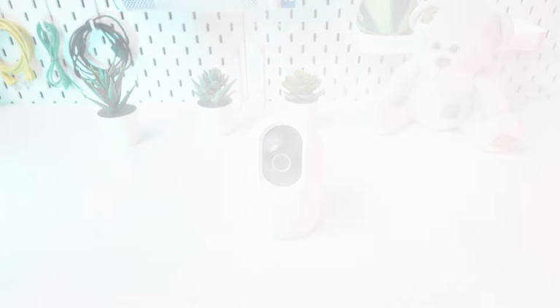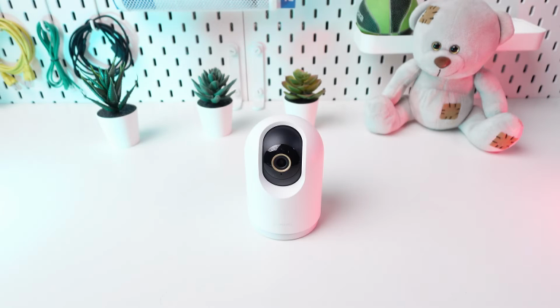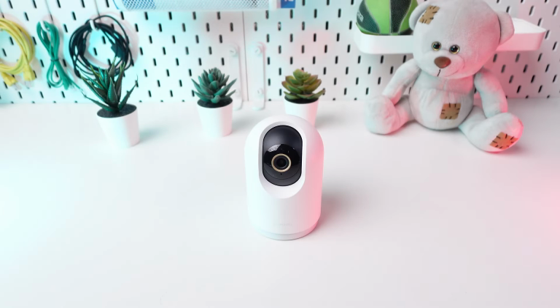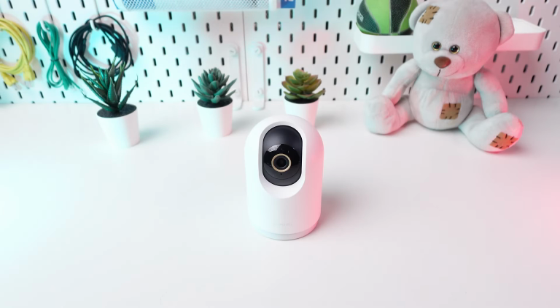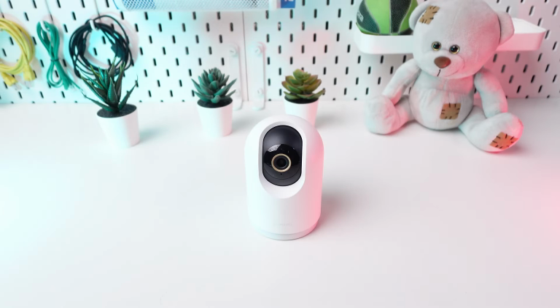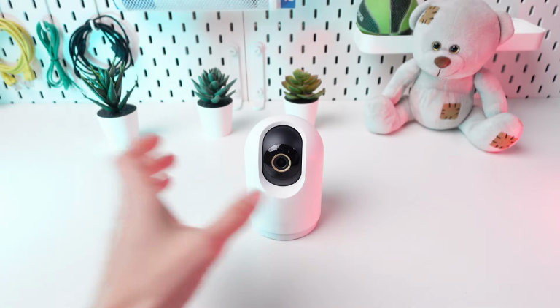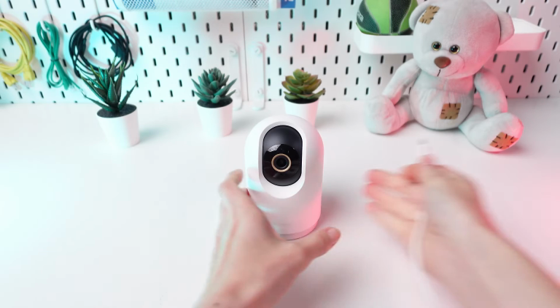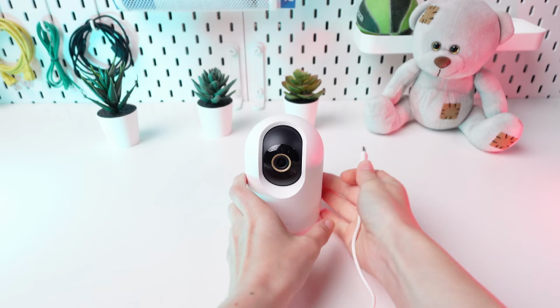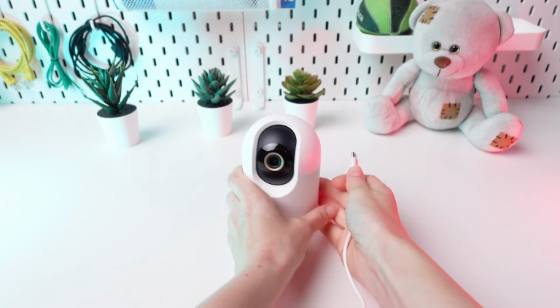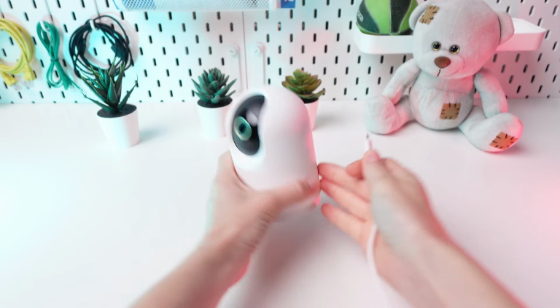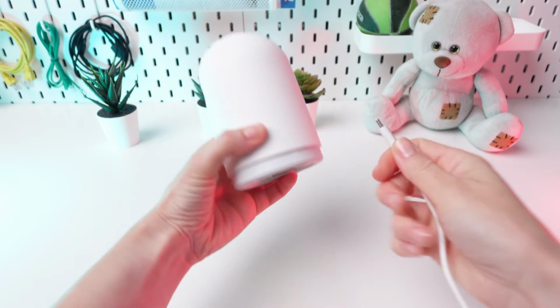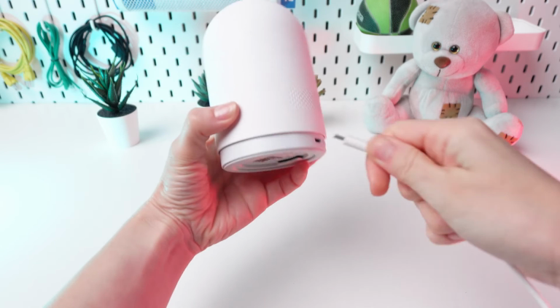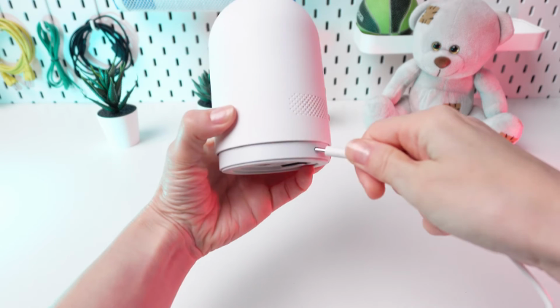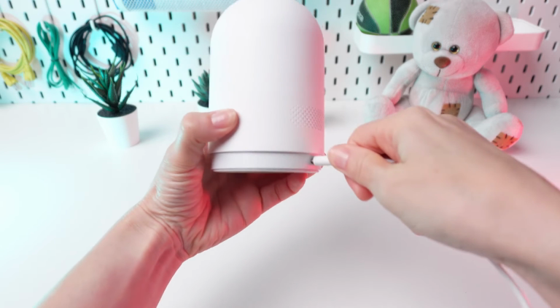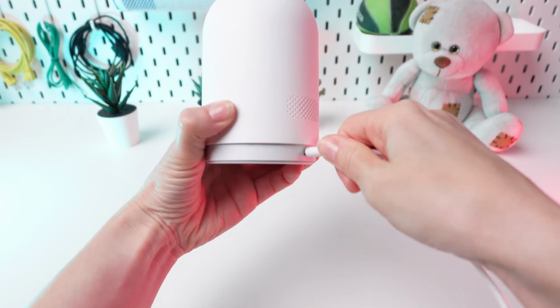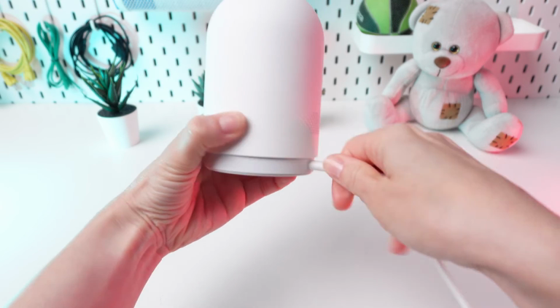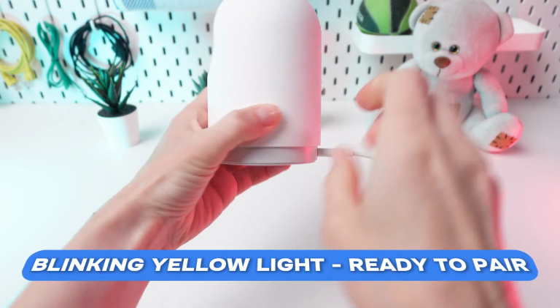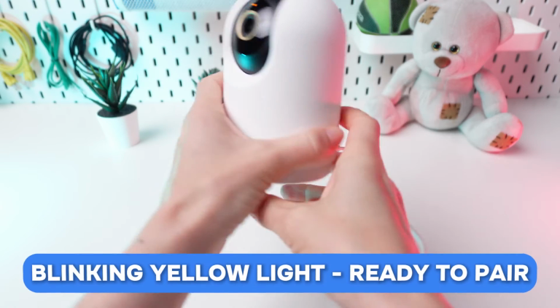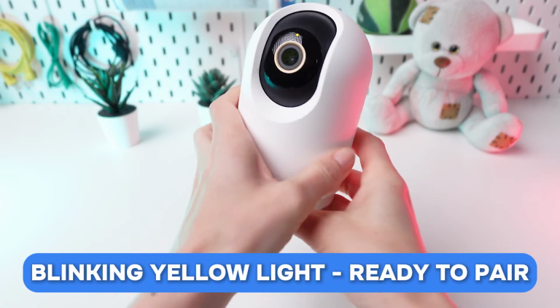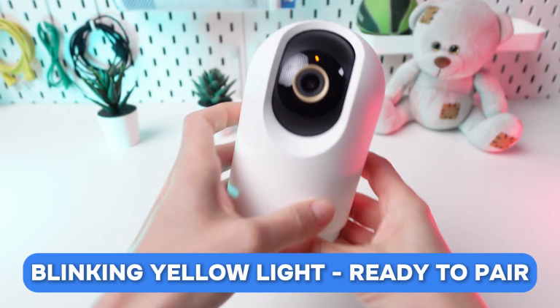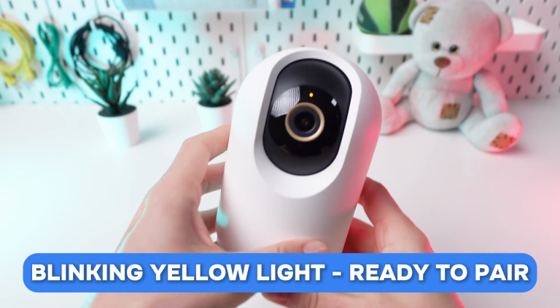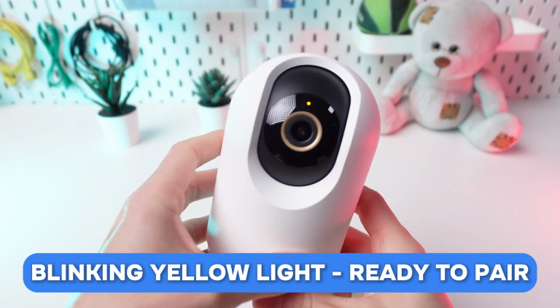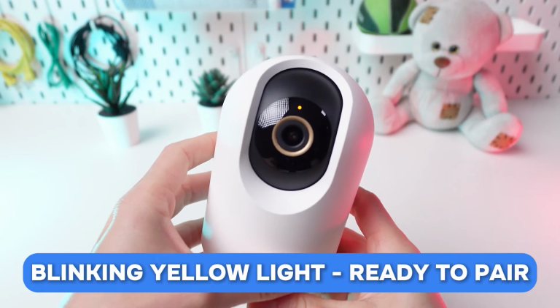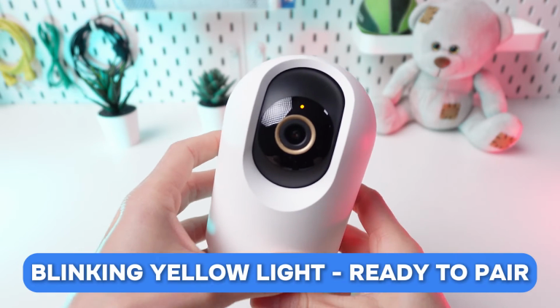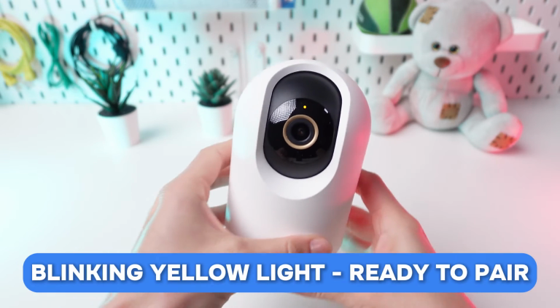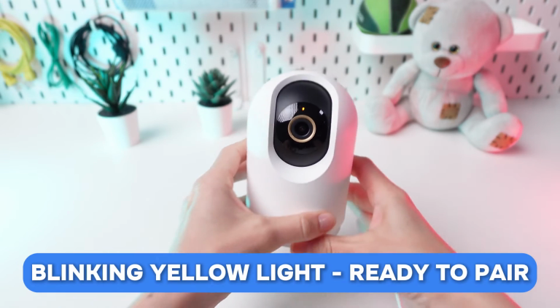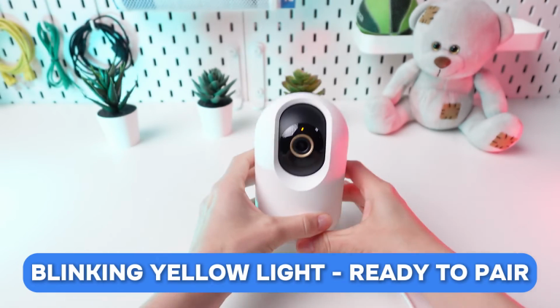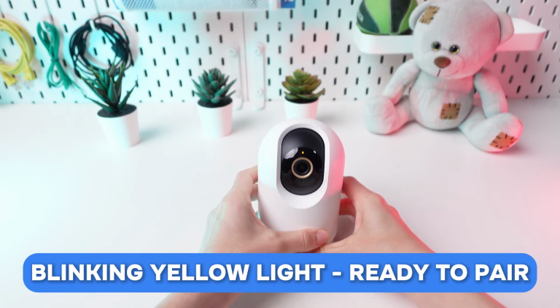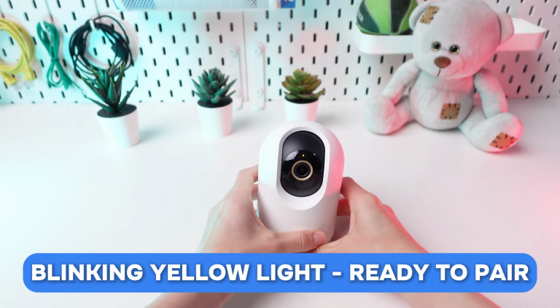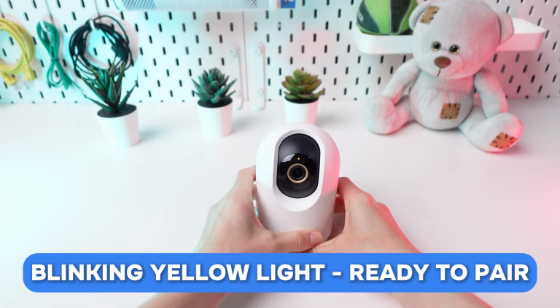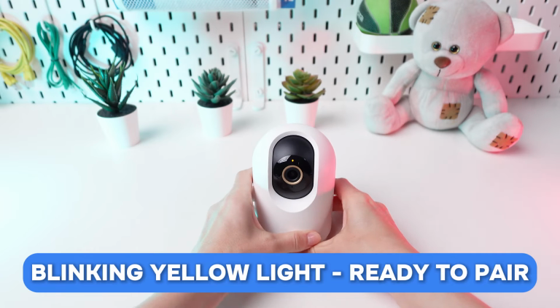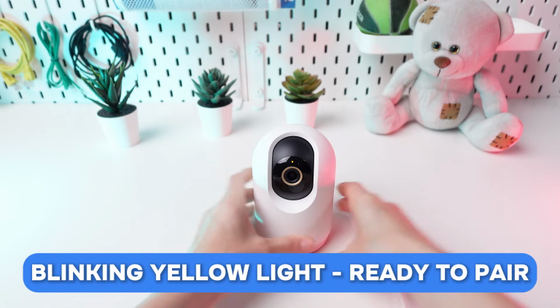Ensure your camera is plugged in and powered on. Look for the blinking yellow light, which indicates the camera is ready to pair.